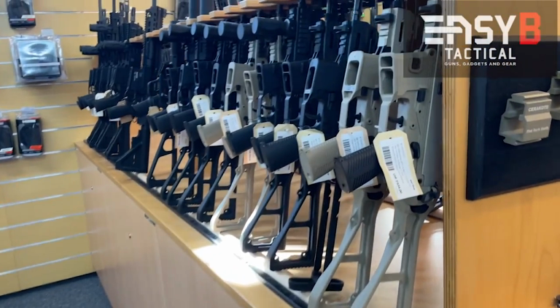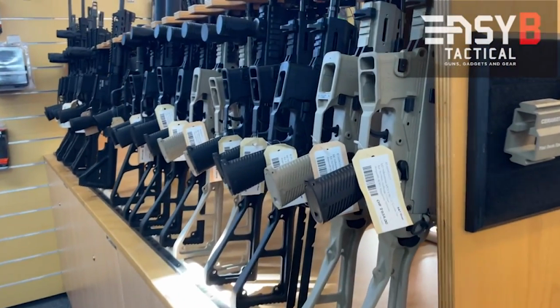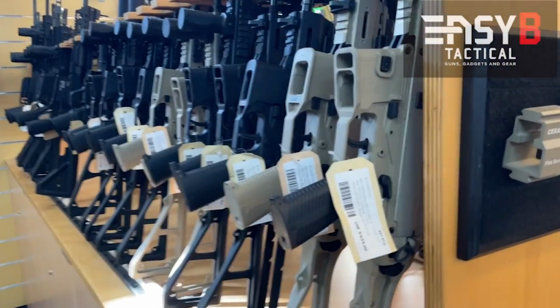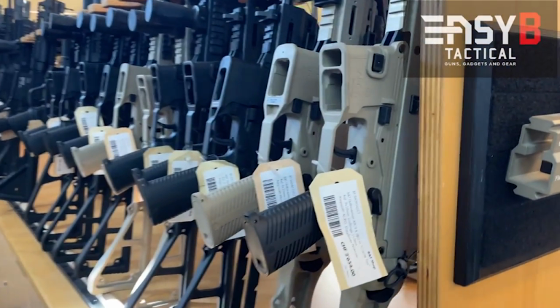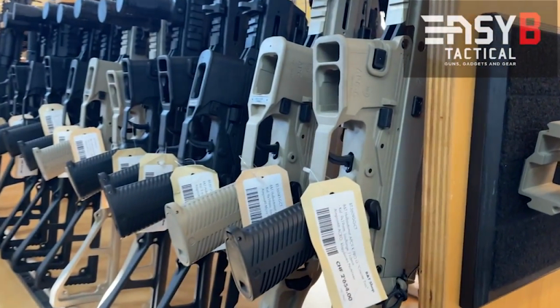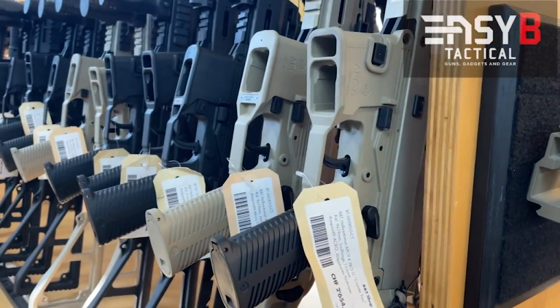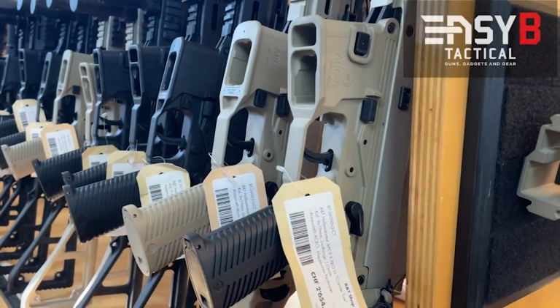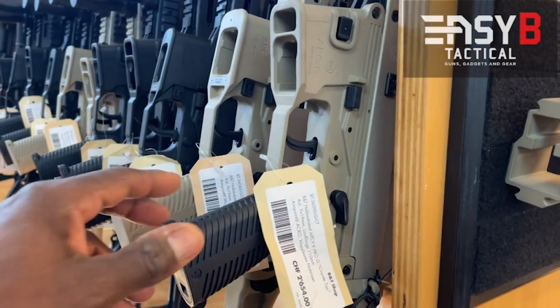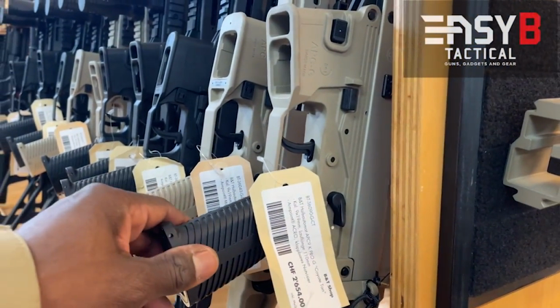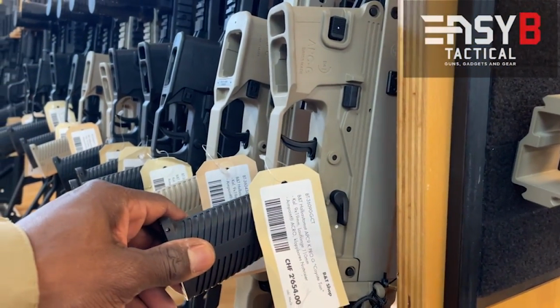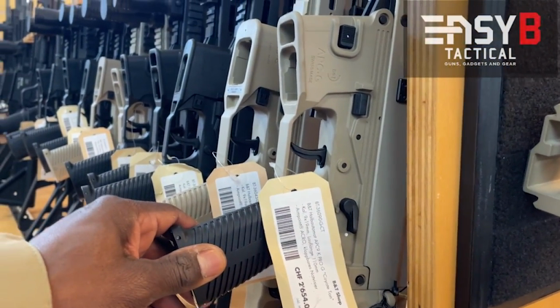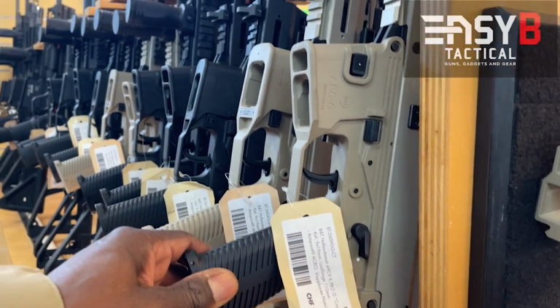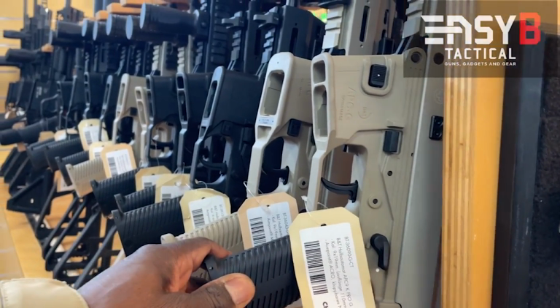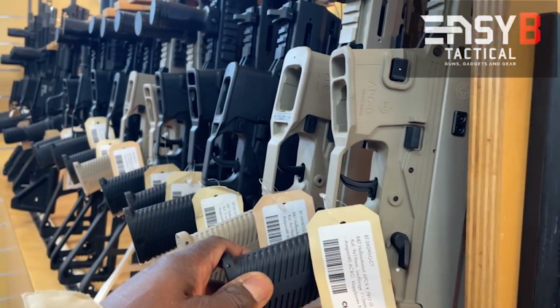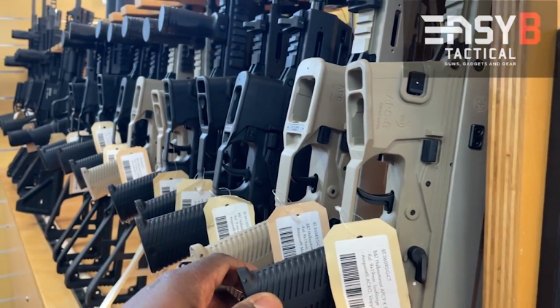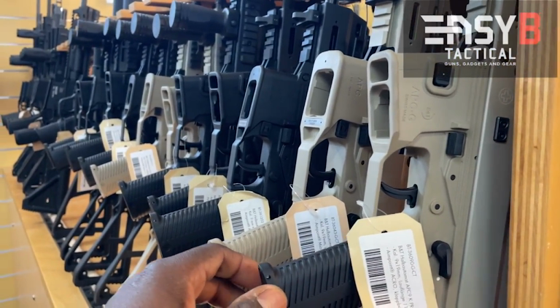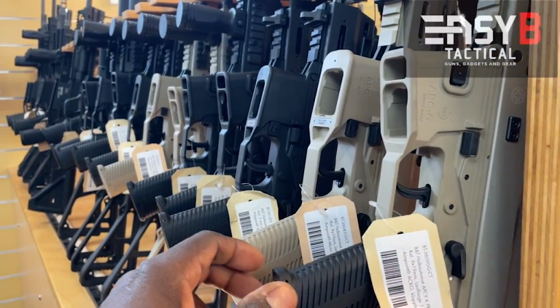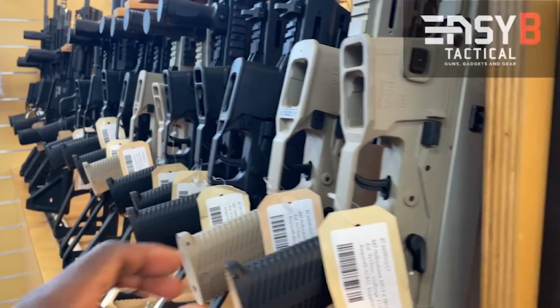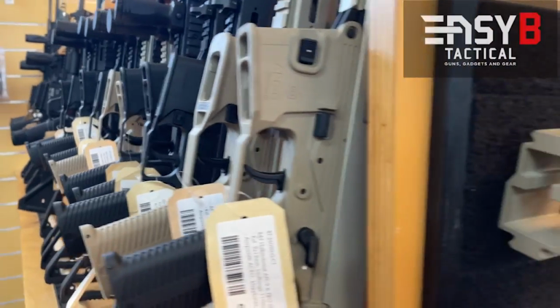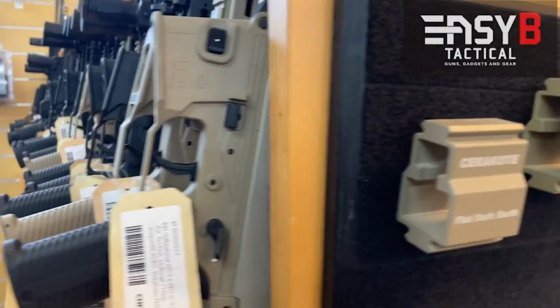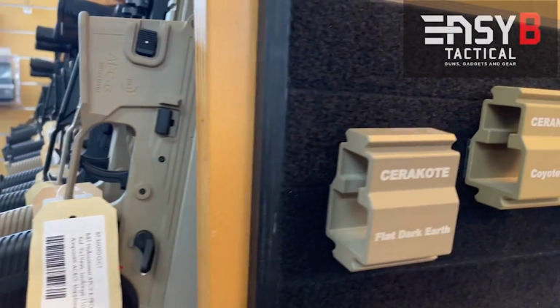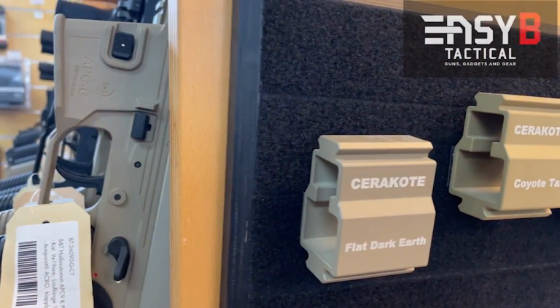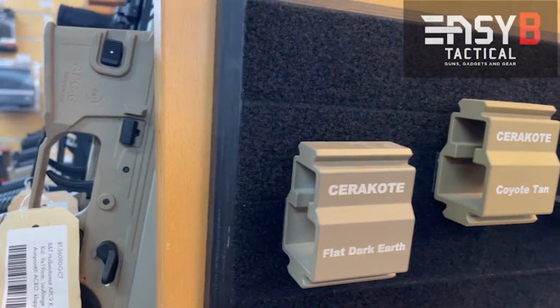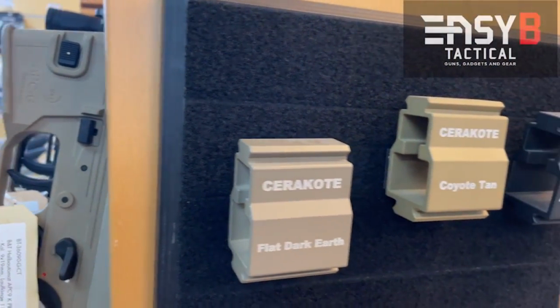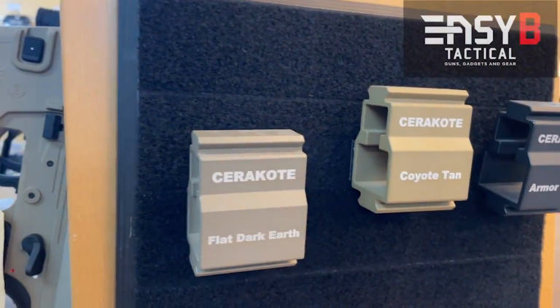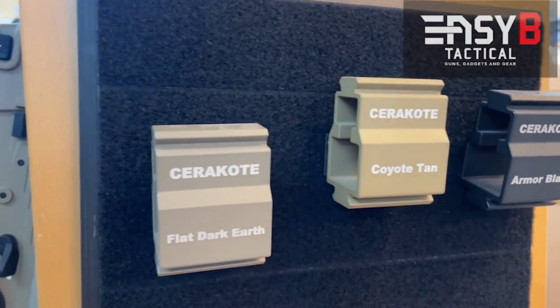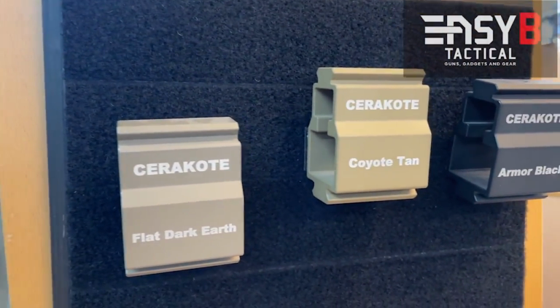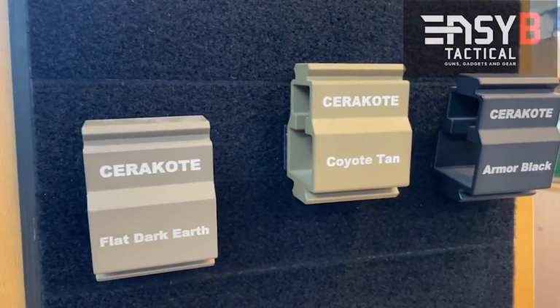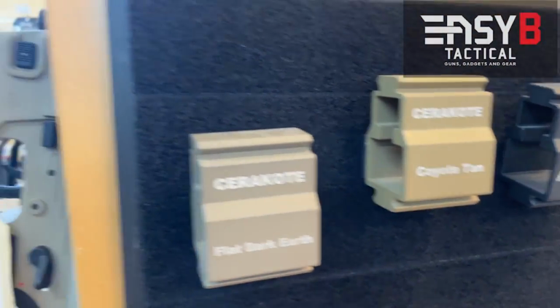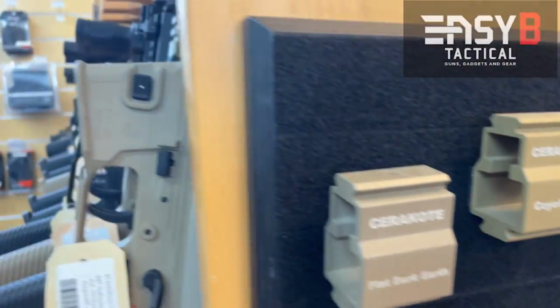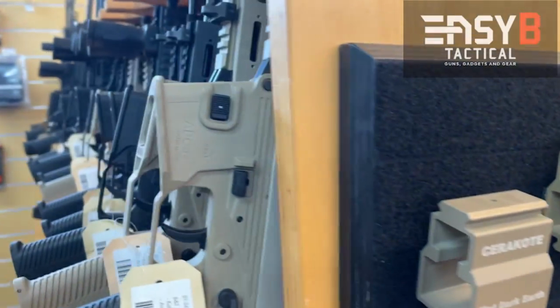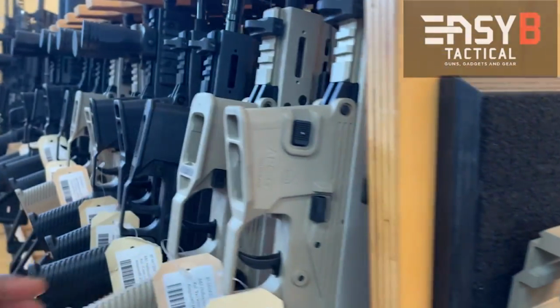Series of APC9 in all kinds of colors like Dark, Coyote, Armor Black.